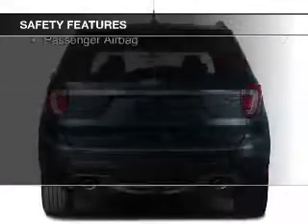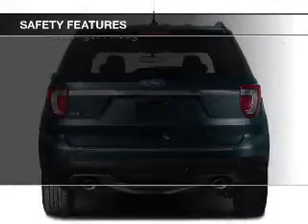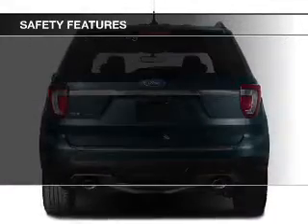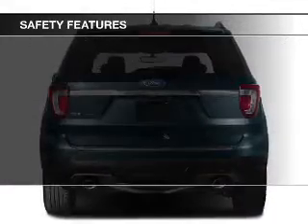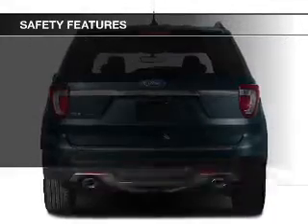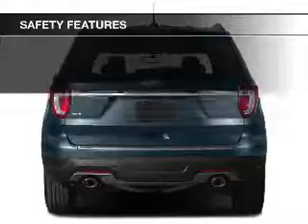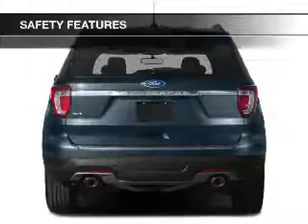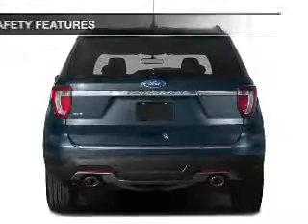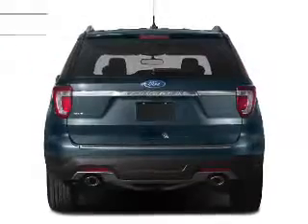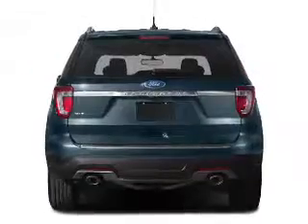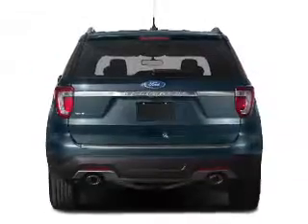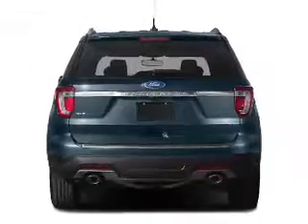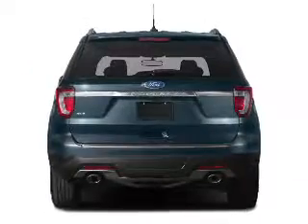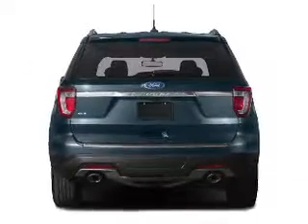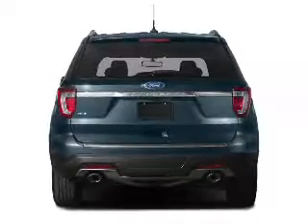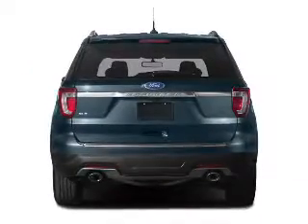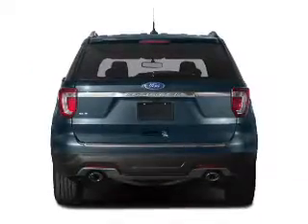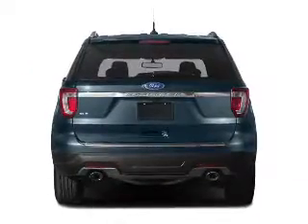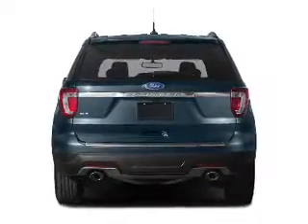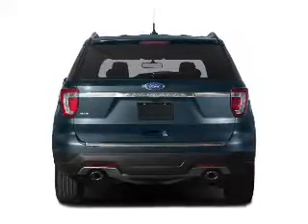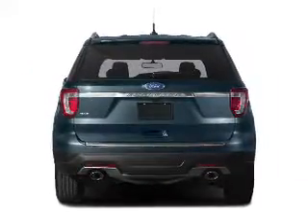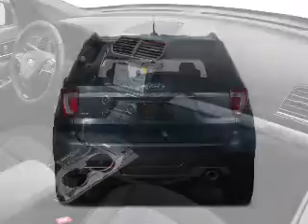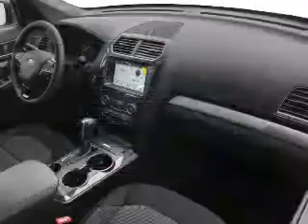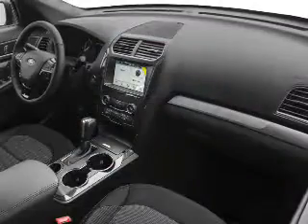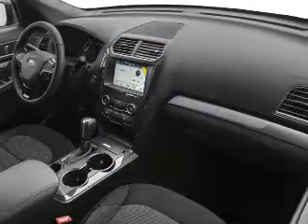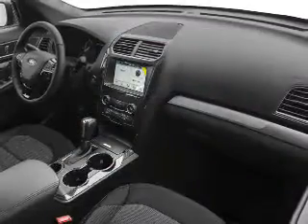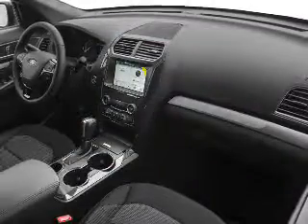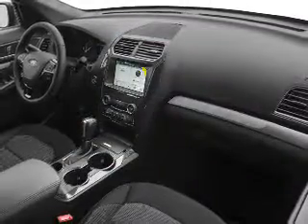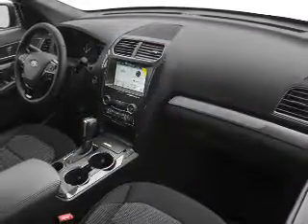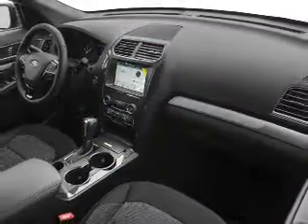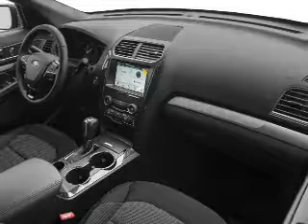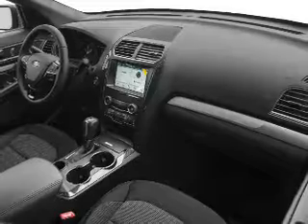Brake assist, traction control, parking sensors, stability control, a passenger airbag — great quality at a great price.